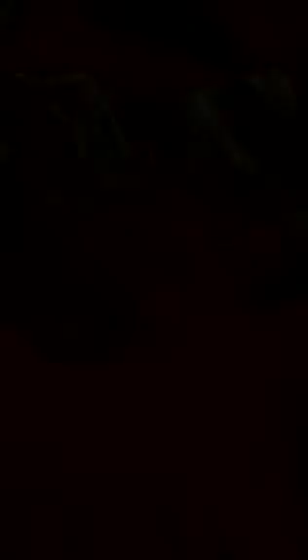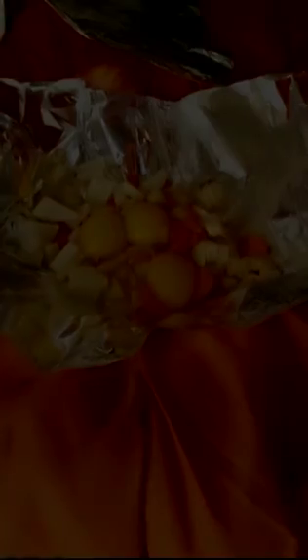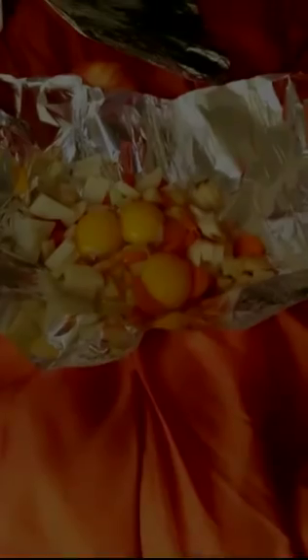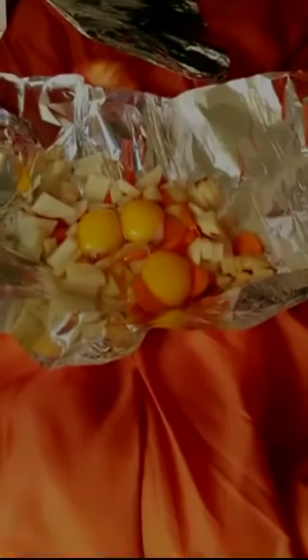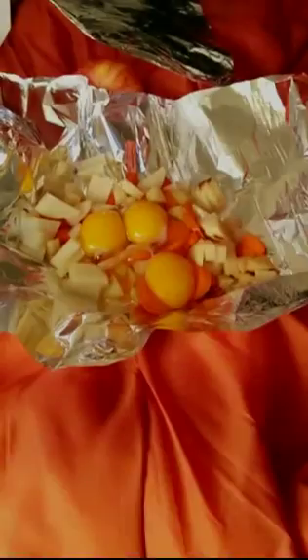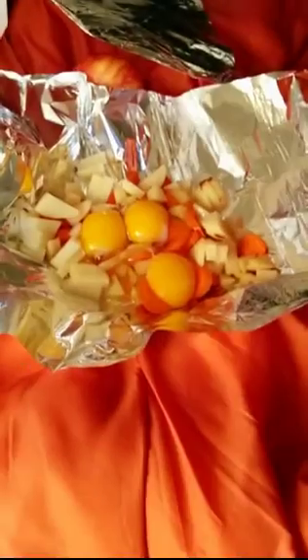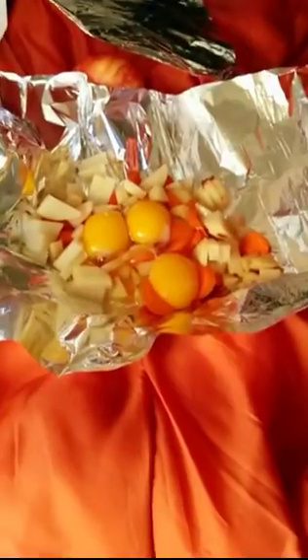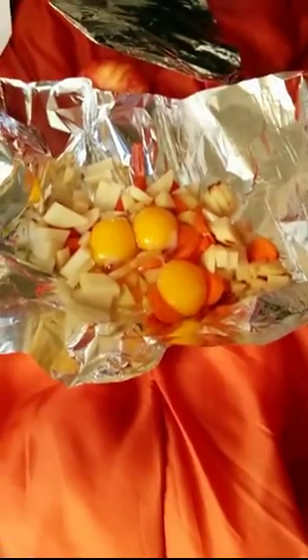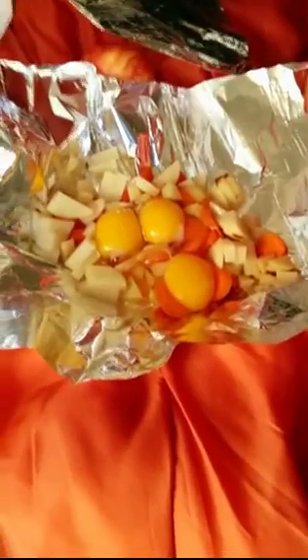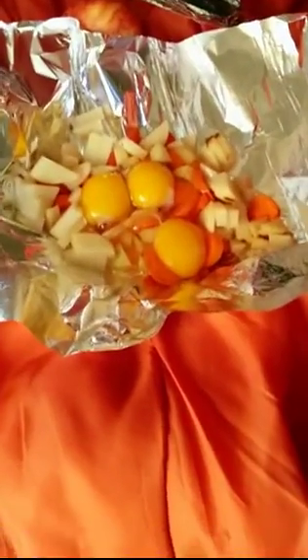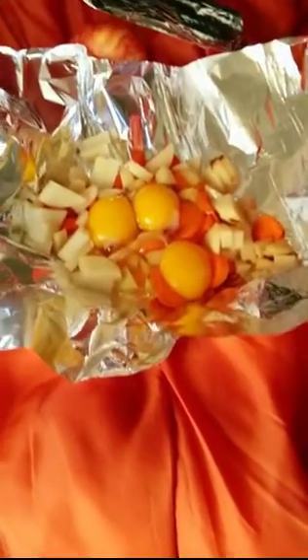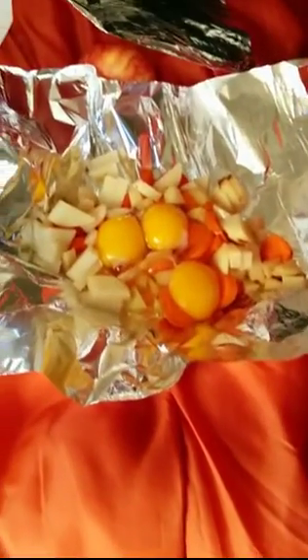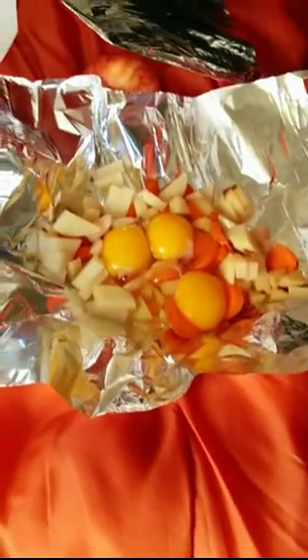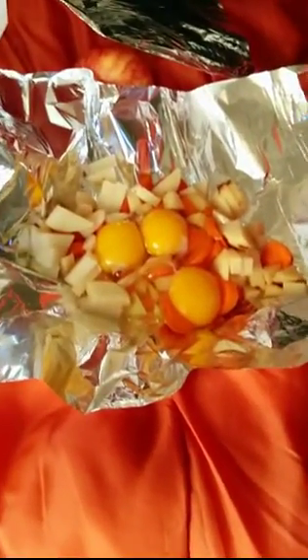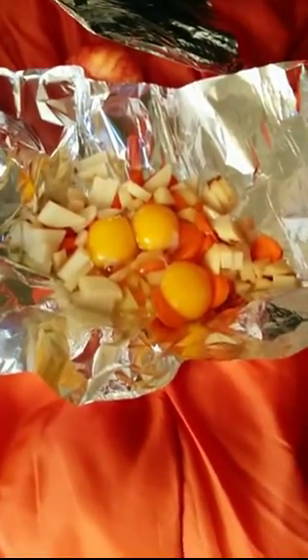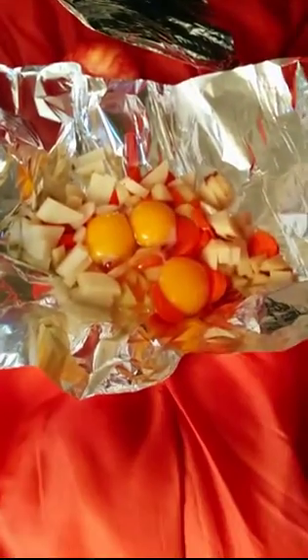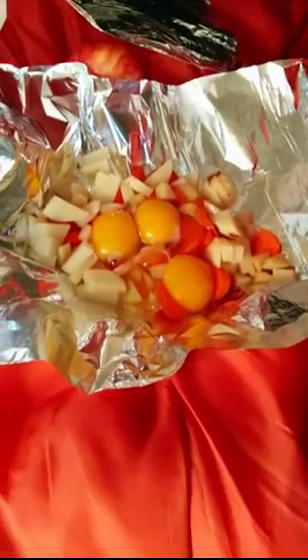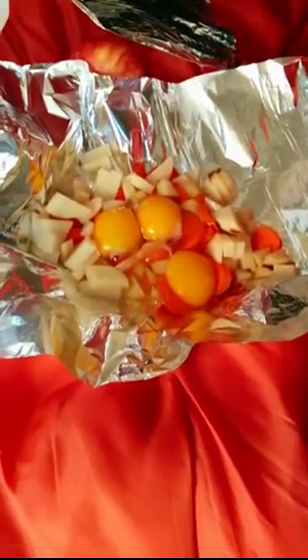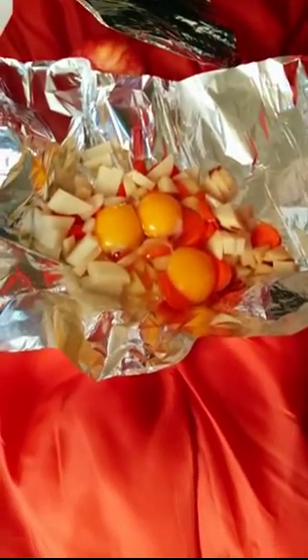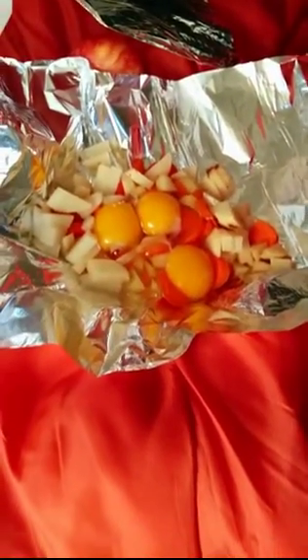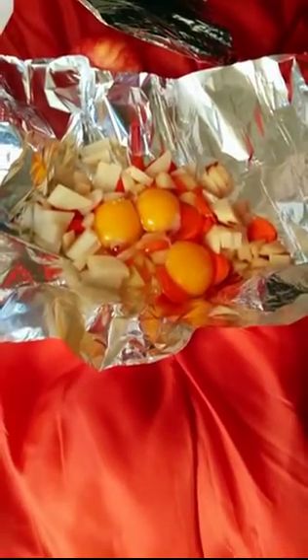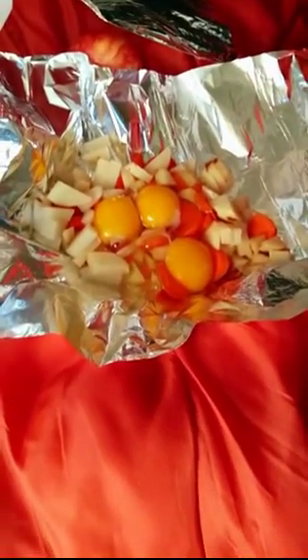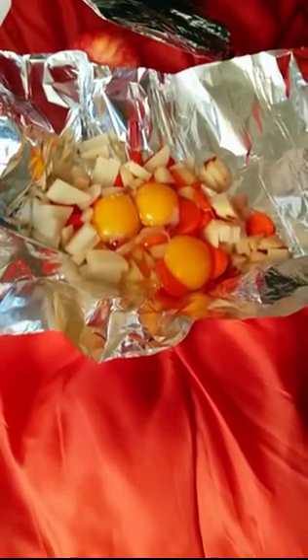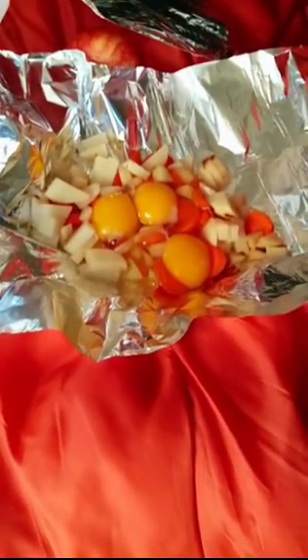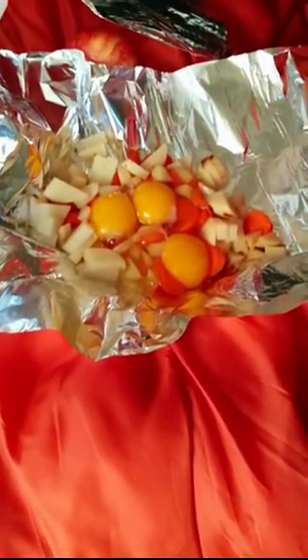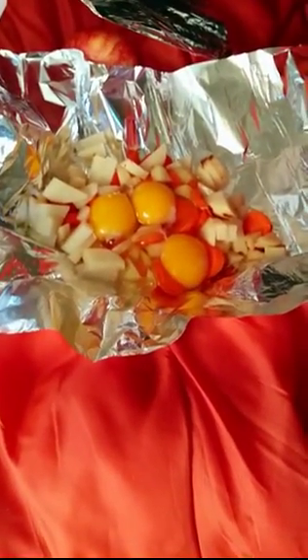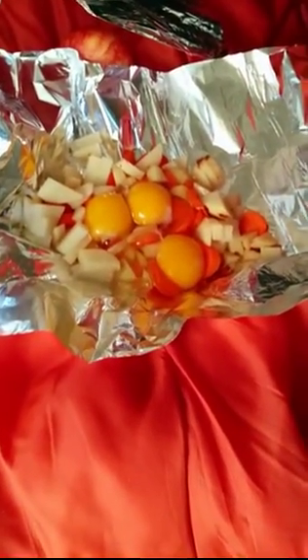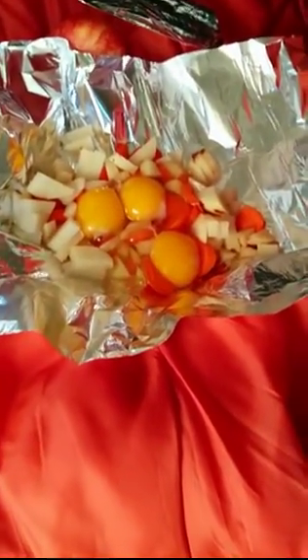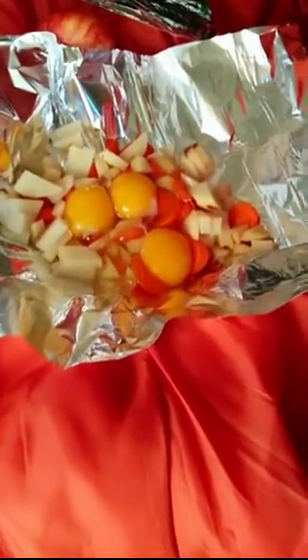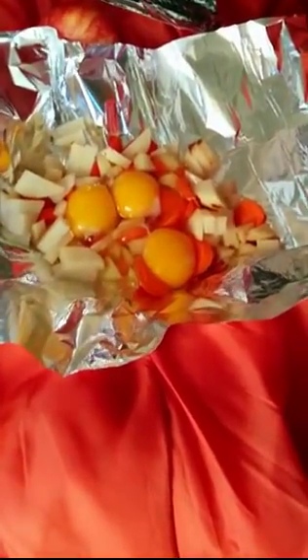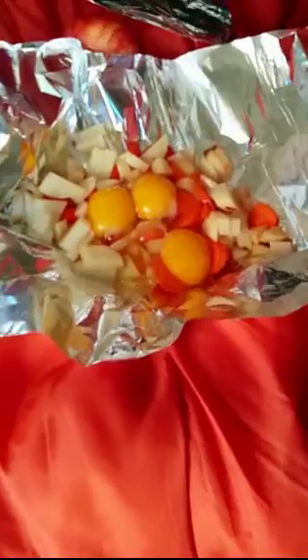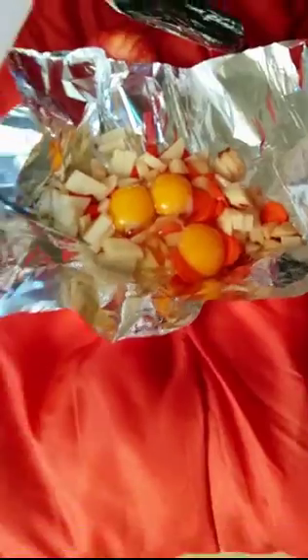Good morning from Arizona. I've got a tinfoil dinner with eggs, carrots, and potatoes.